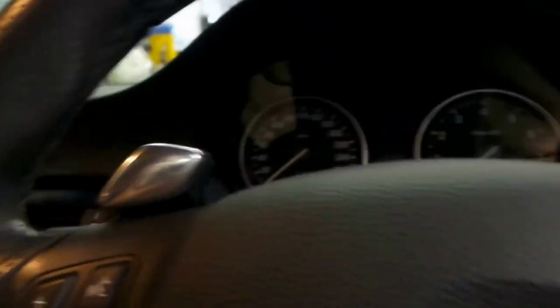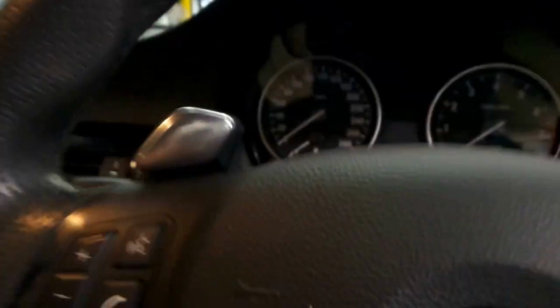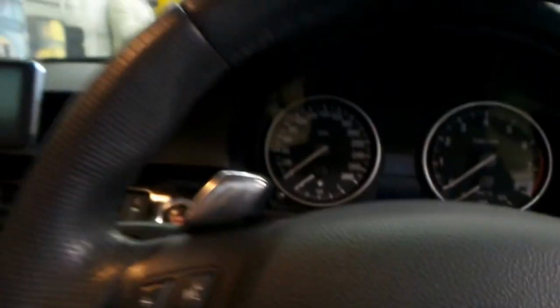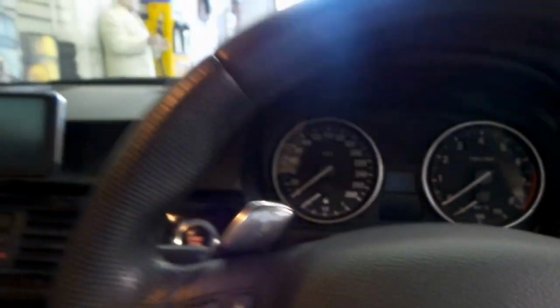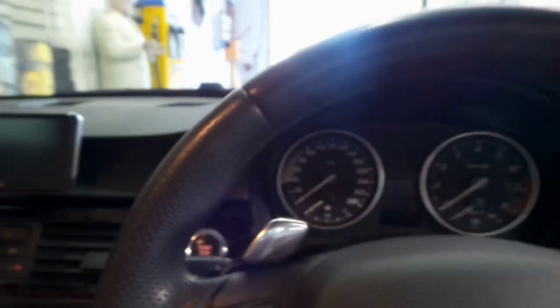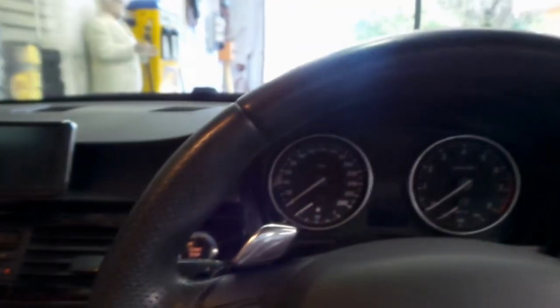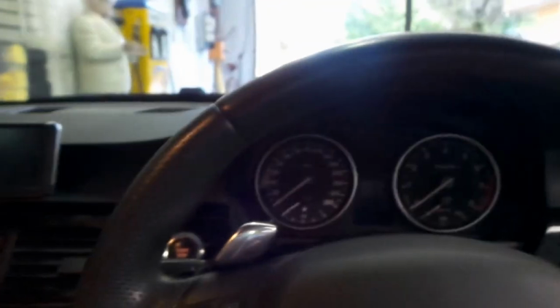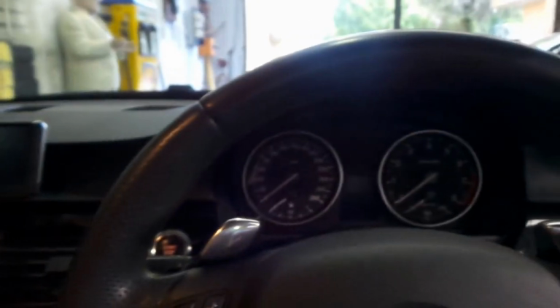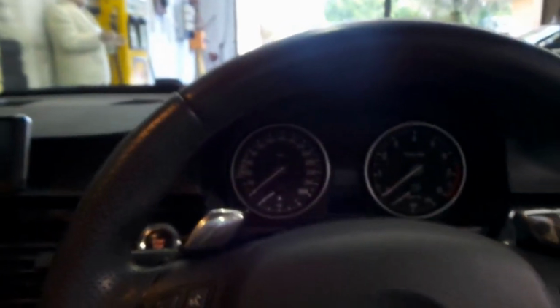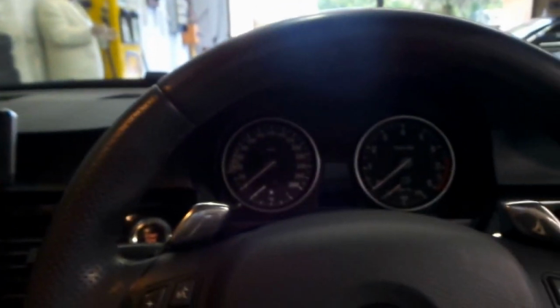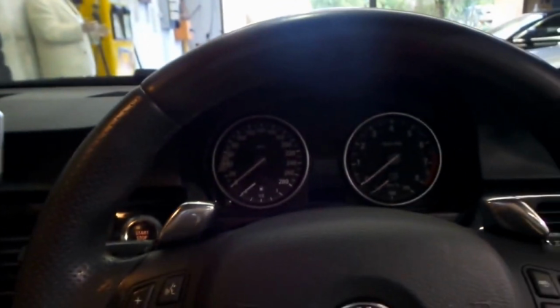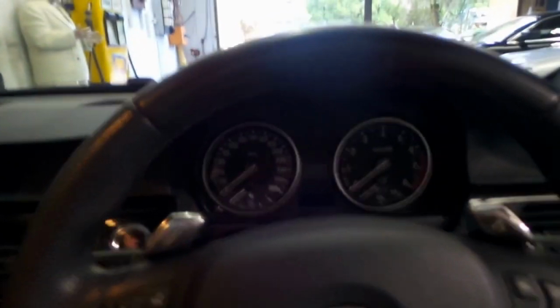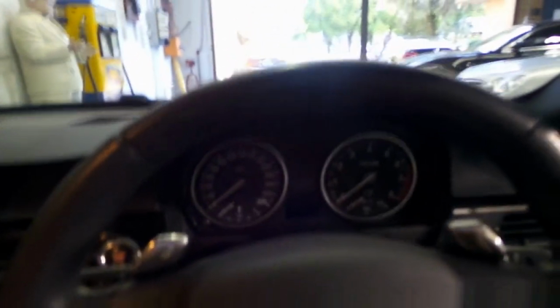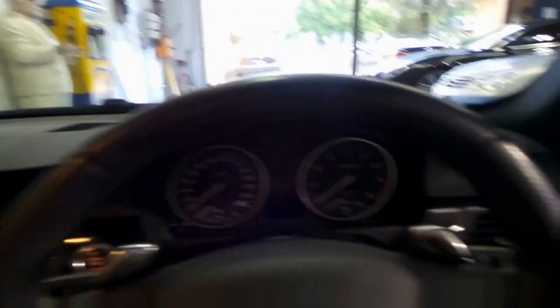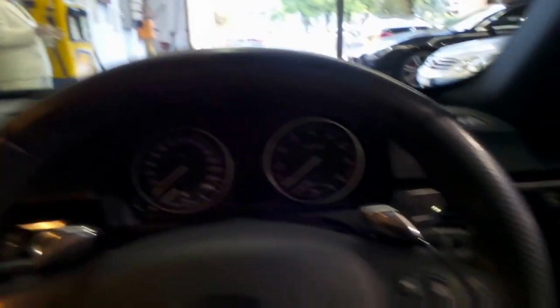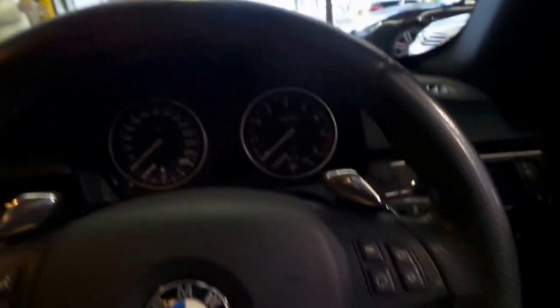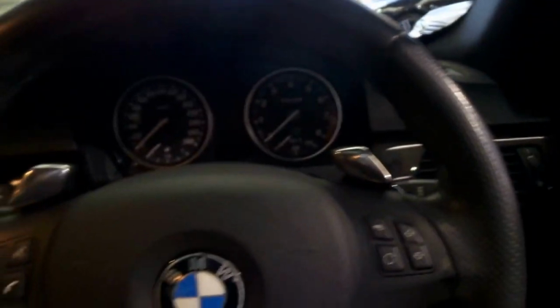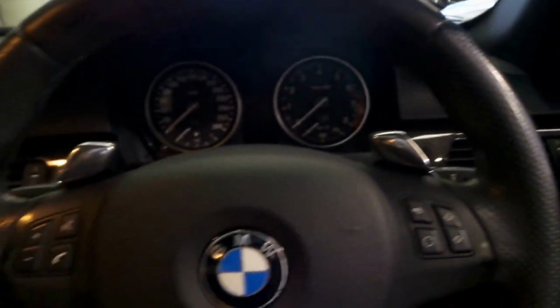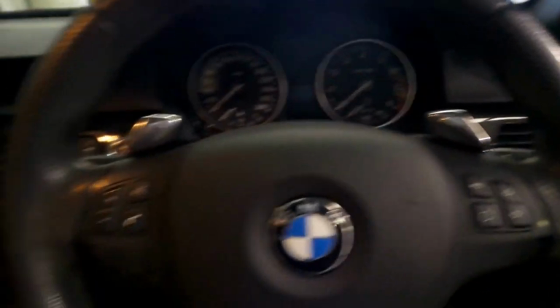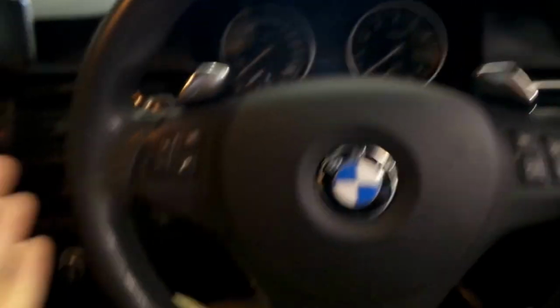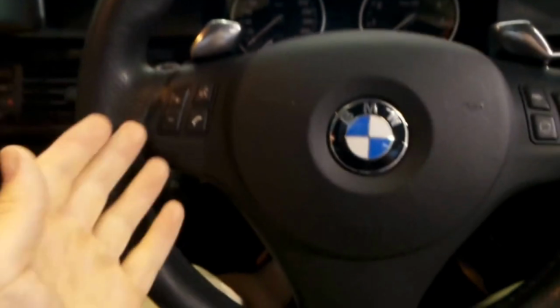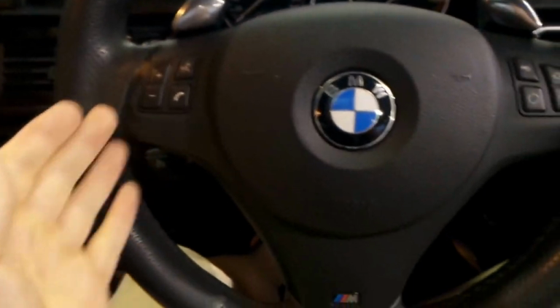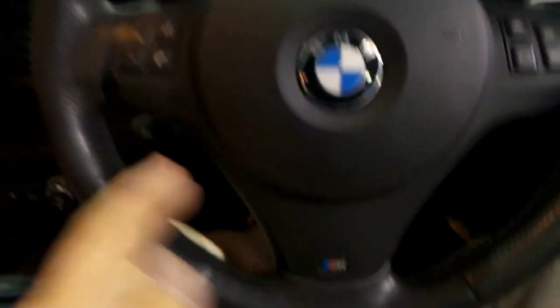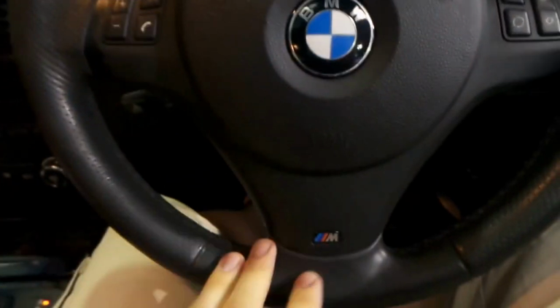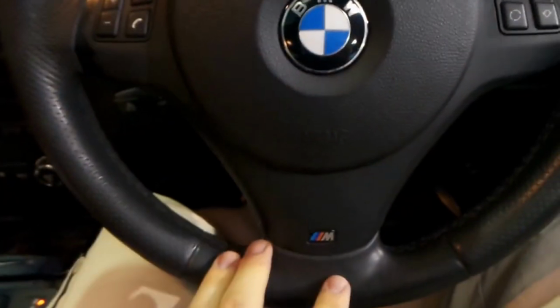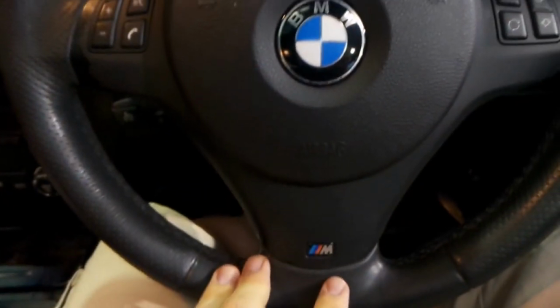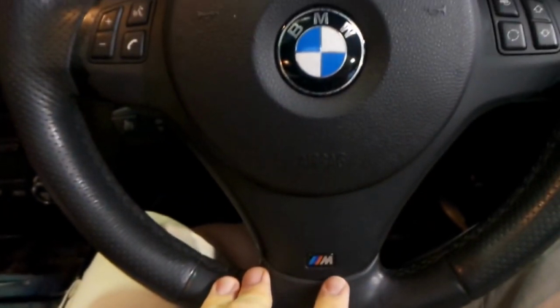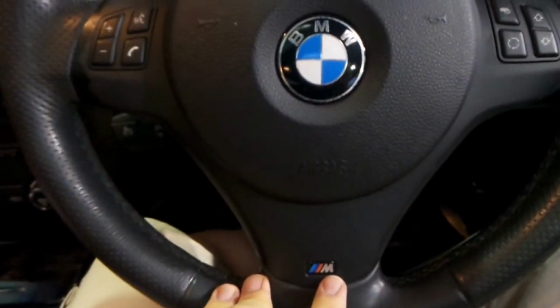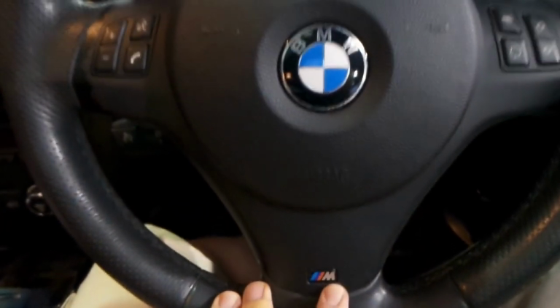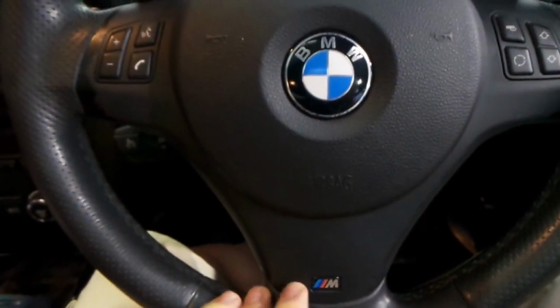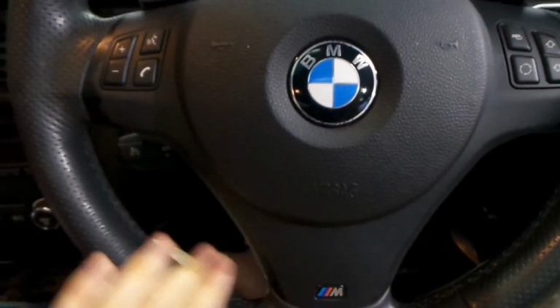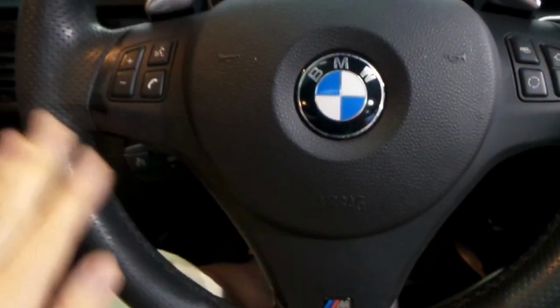You've got that M Sport wheel here with paddle shifters, which is nice, and your little M logo down there.